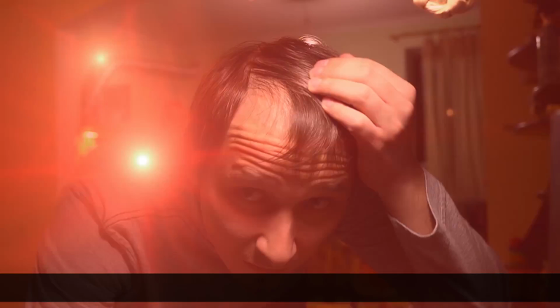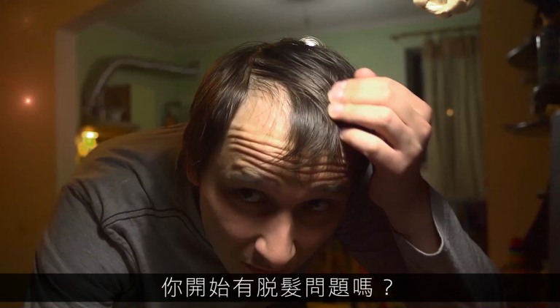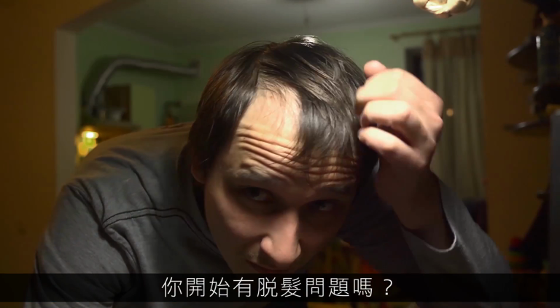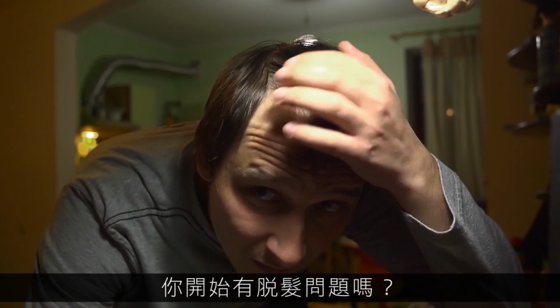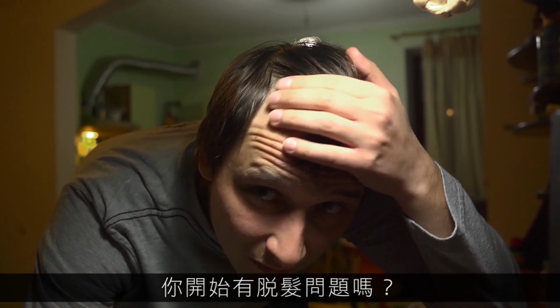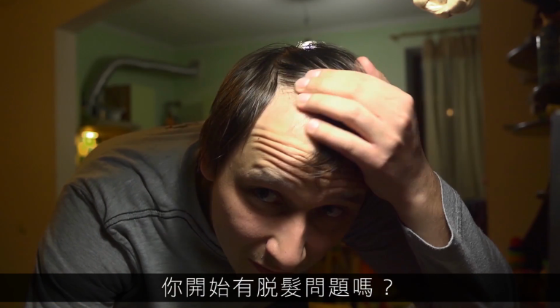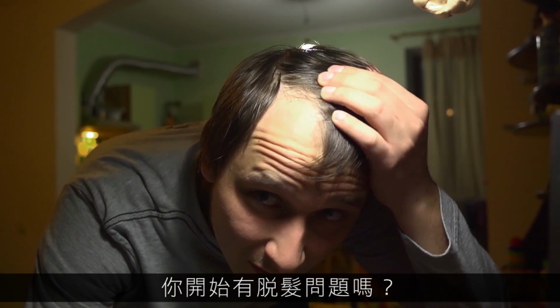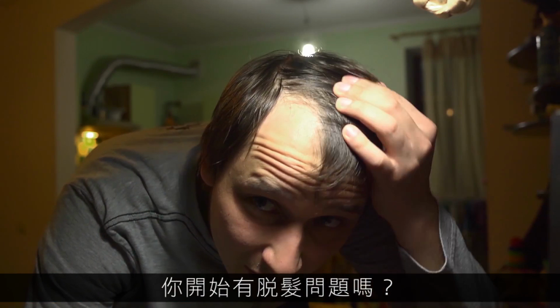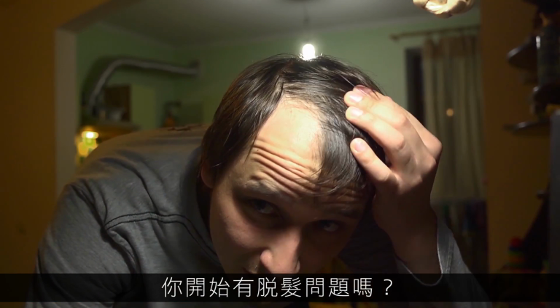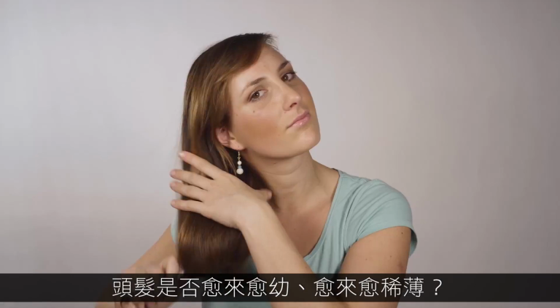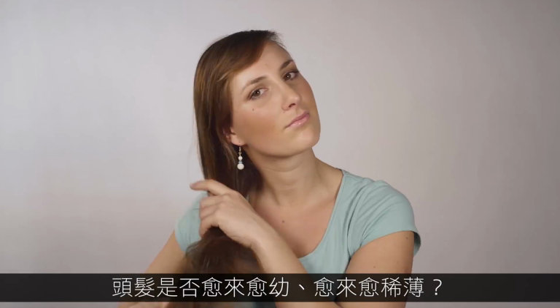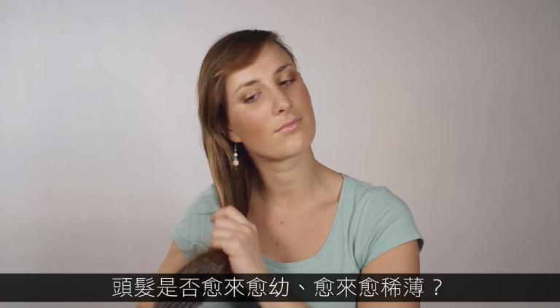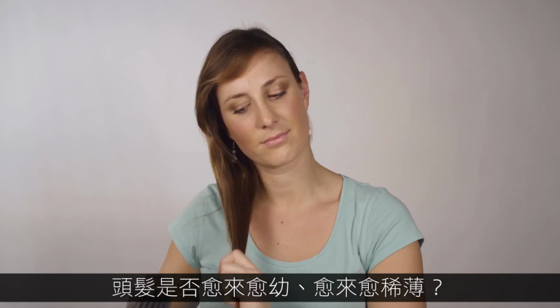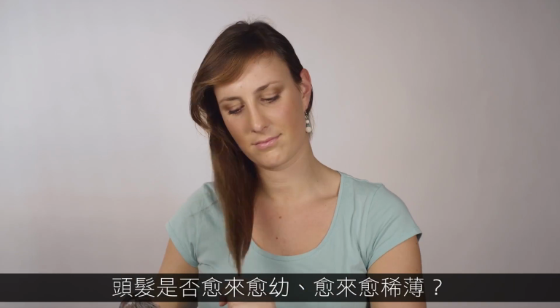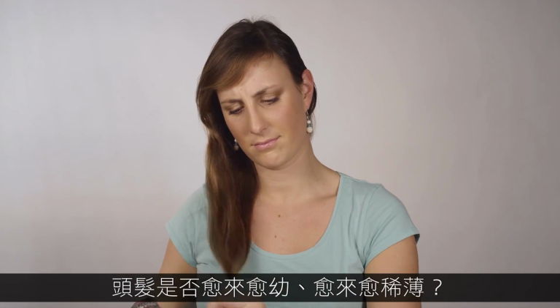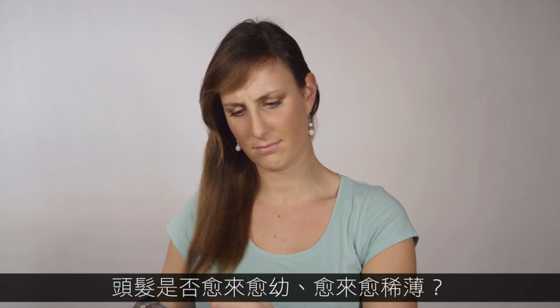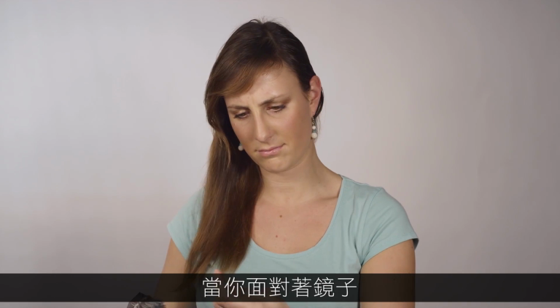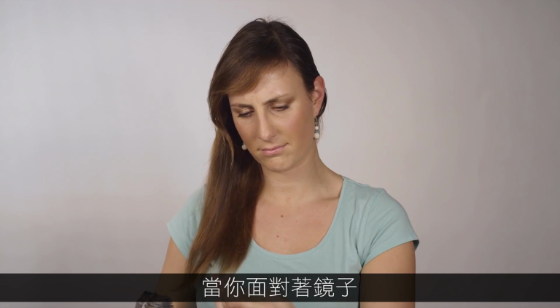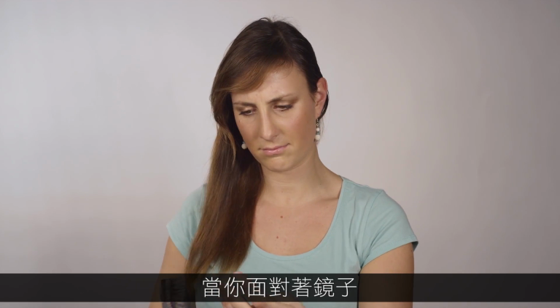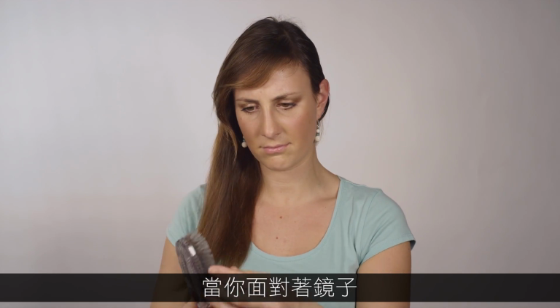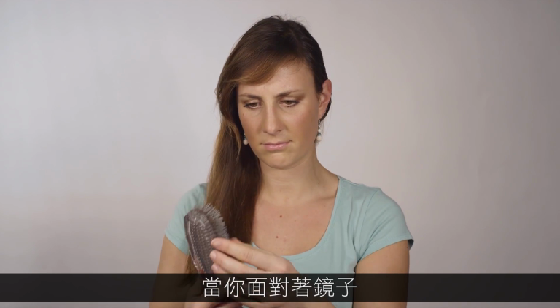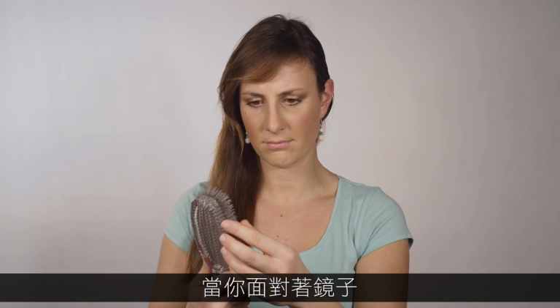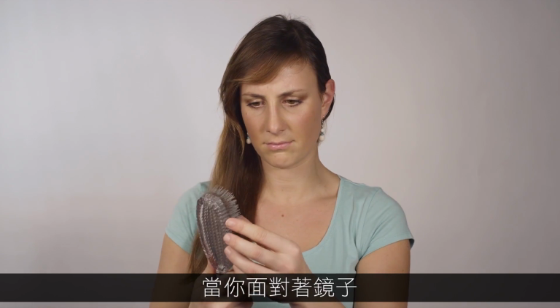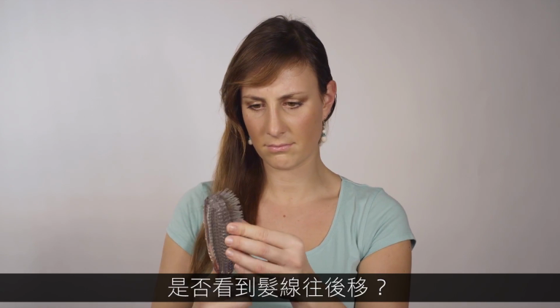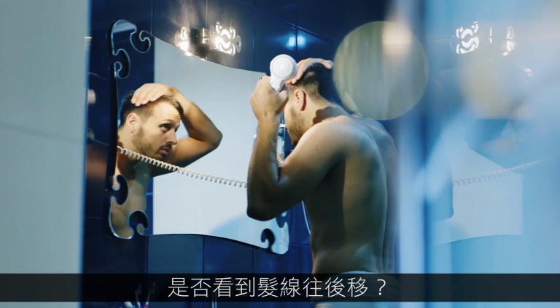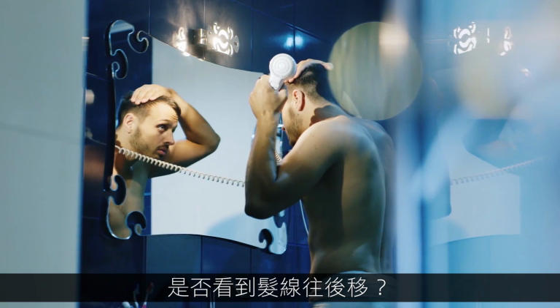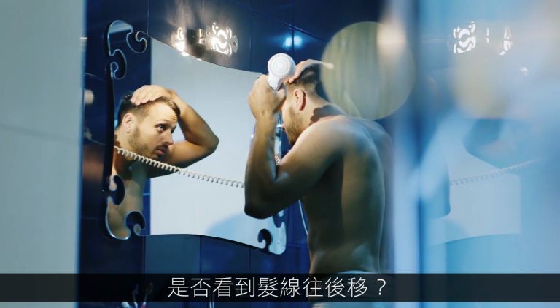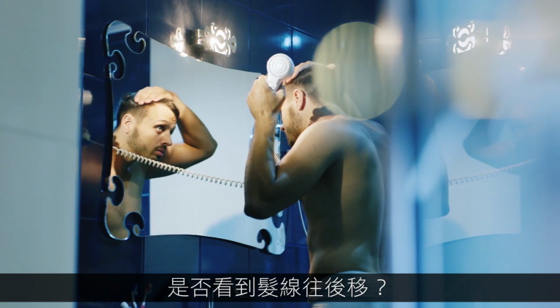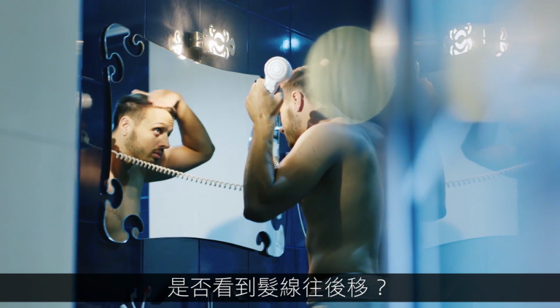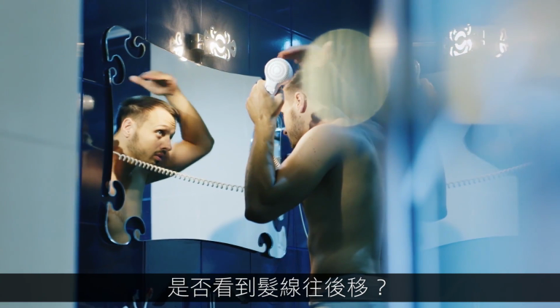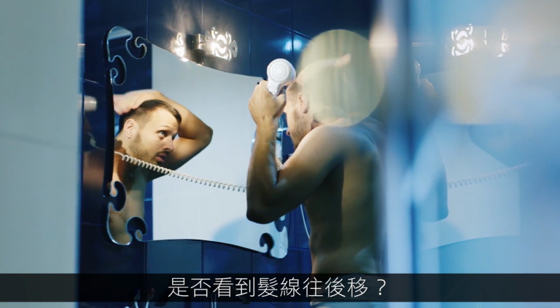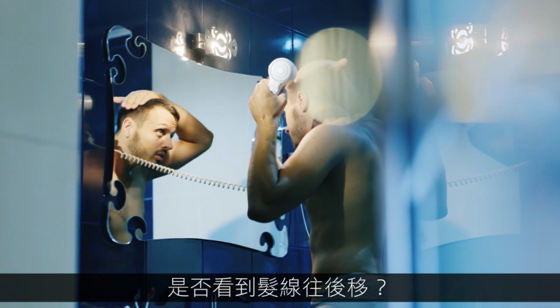Are you losing your hair? Is it getting thinner? When you look in the mirror, is your hair receding?